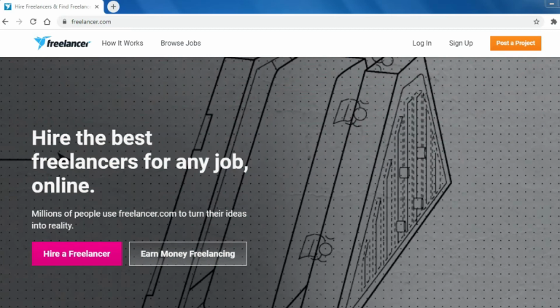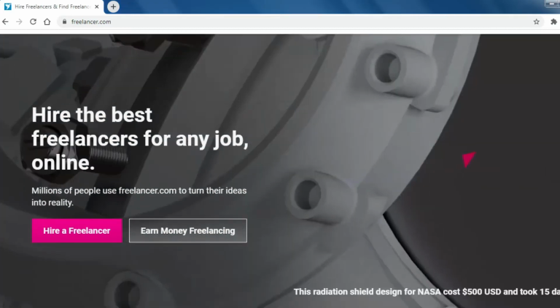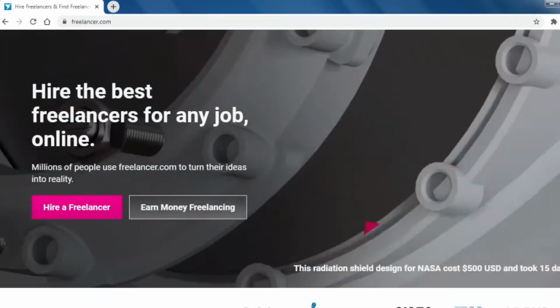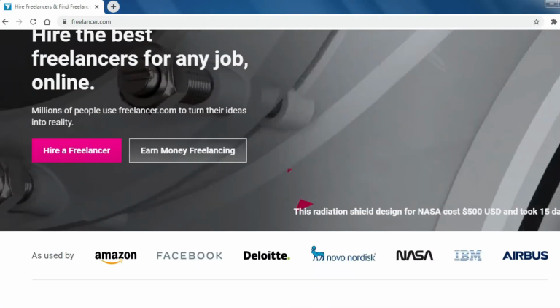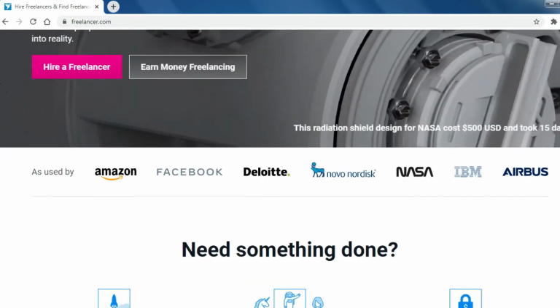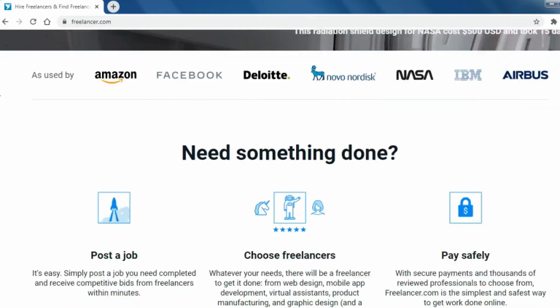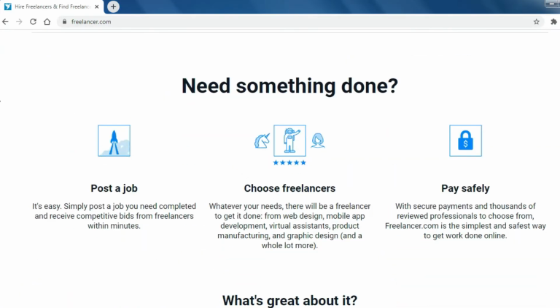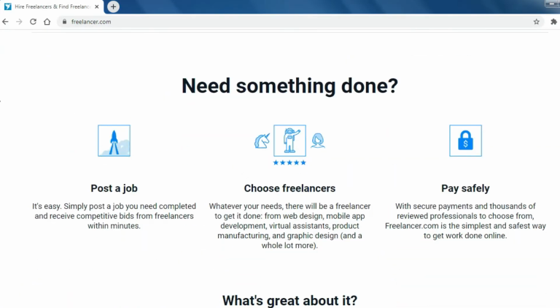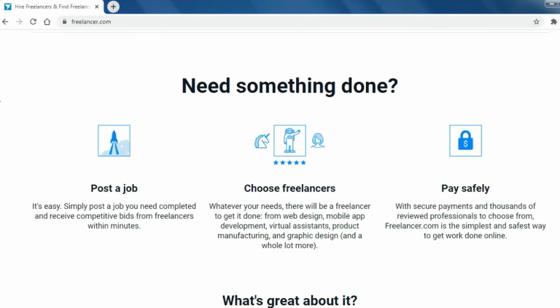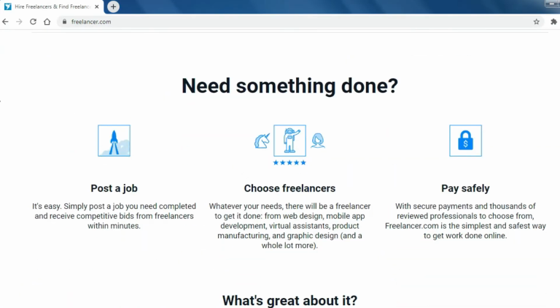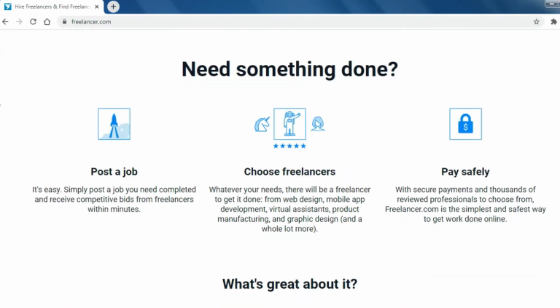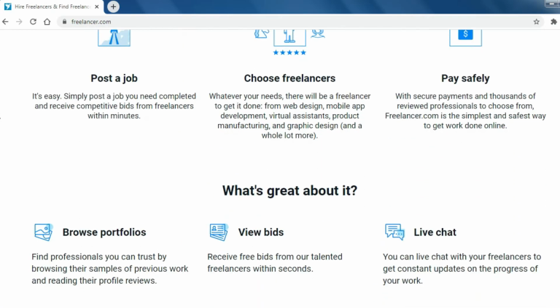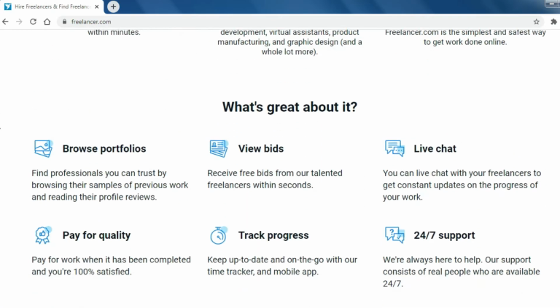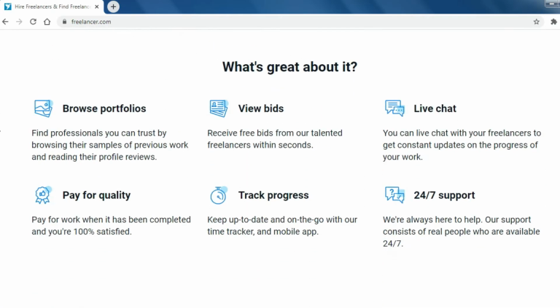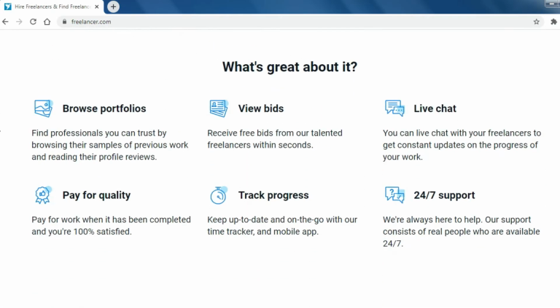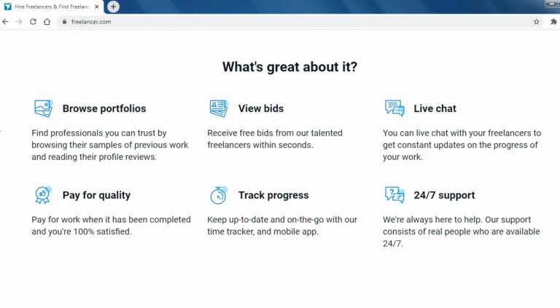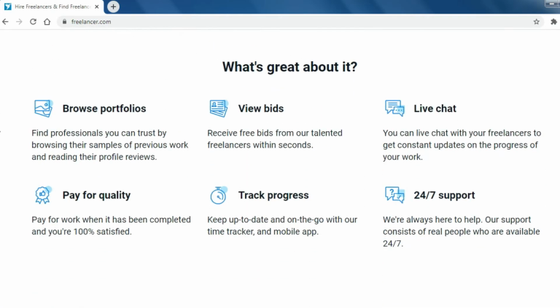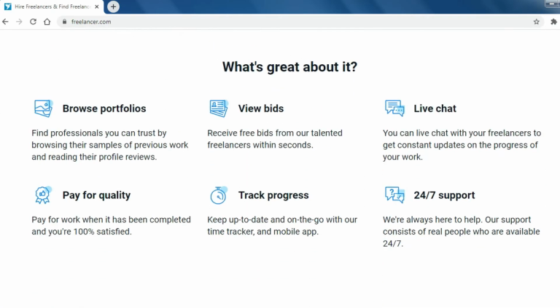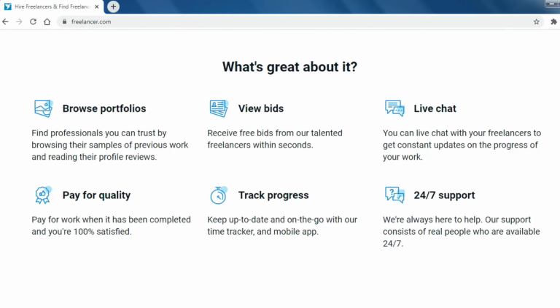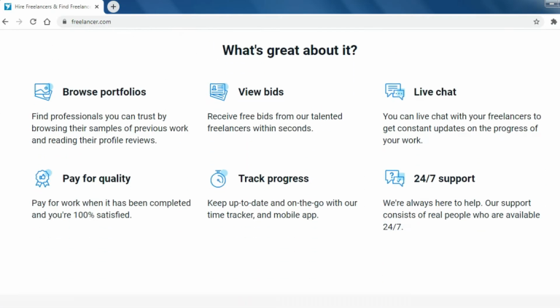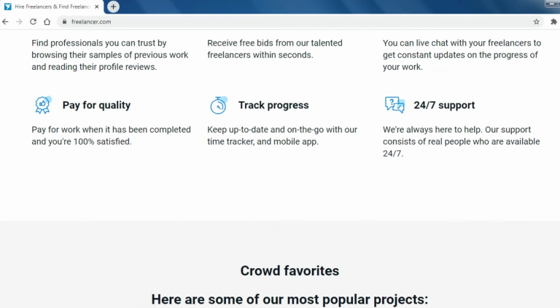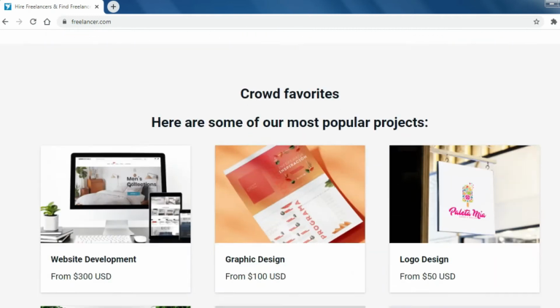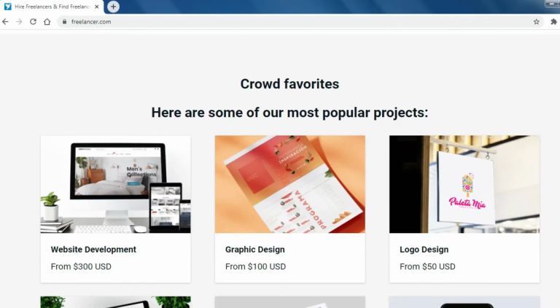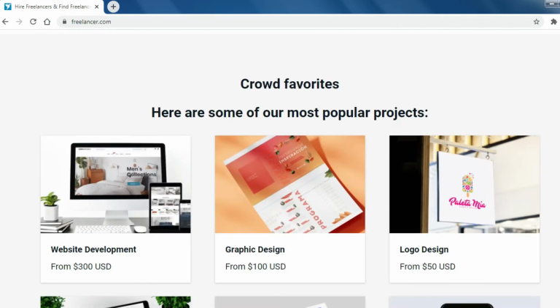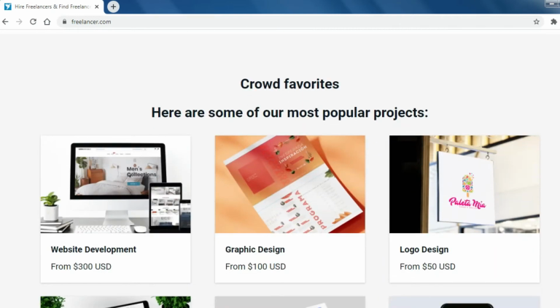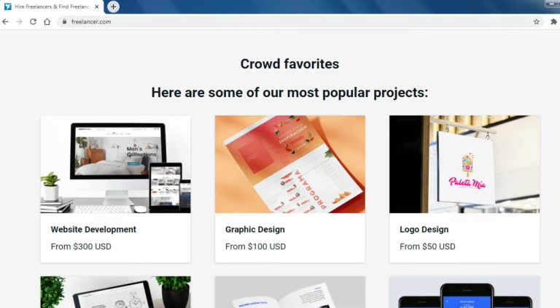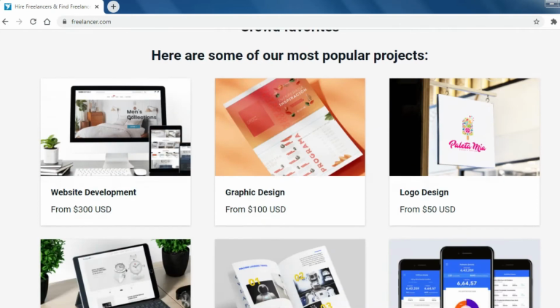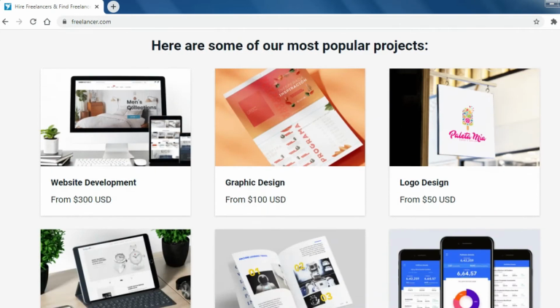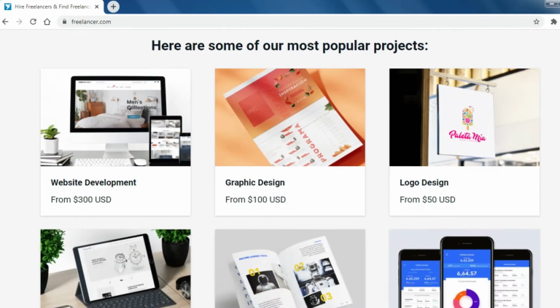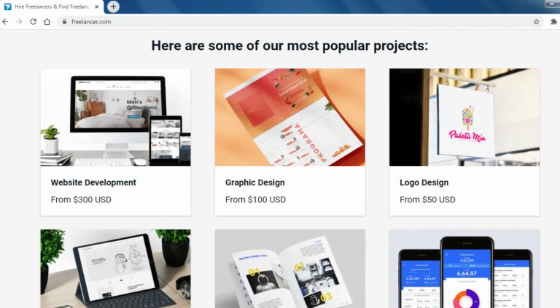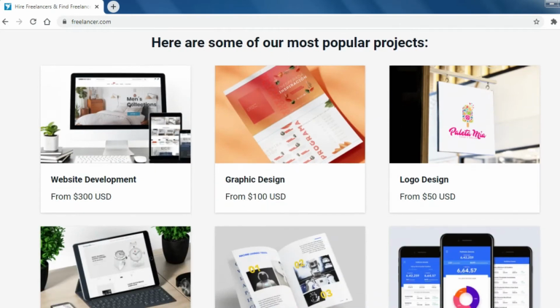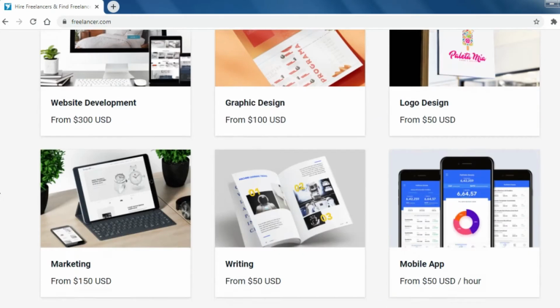Number 5: Freelancer.com. Freelancer allows potential employers to post jobs that freelancers can then bid to complete.